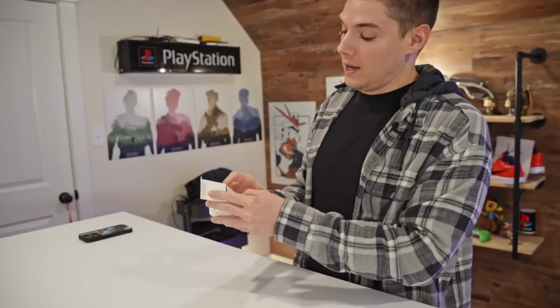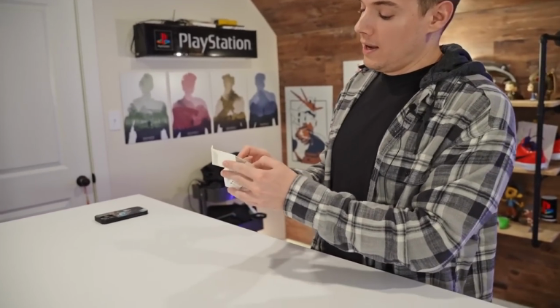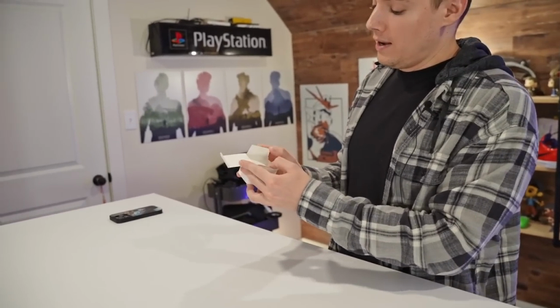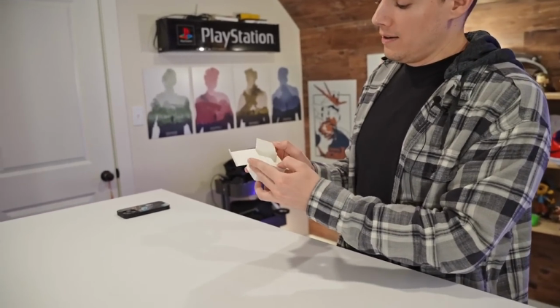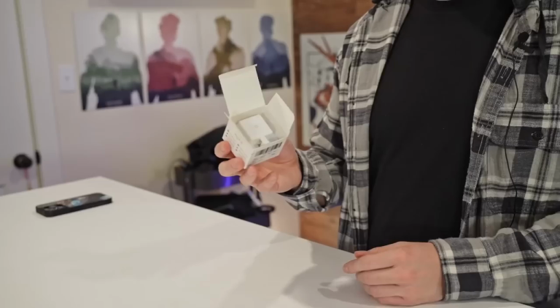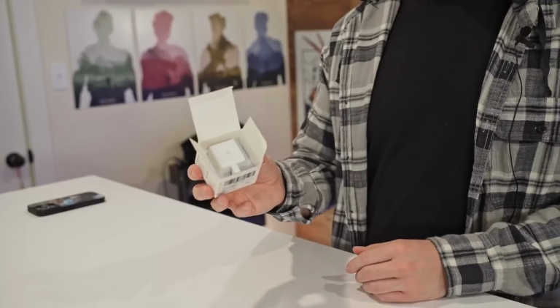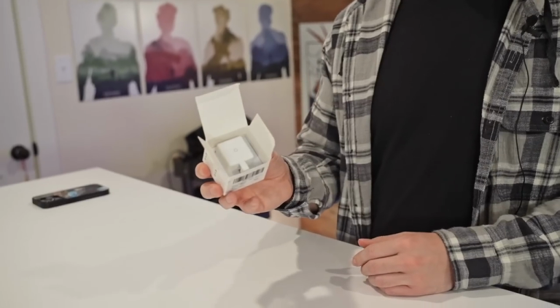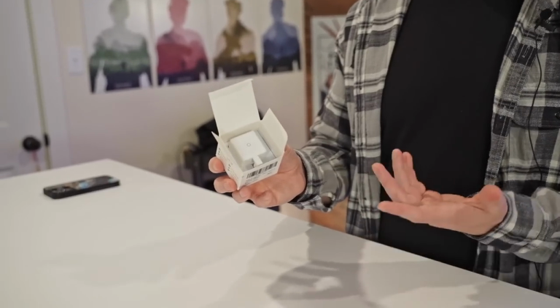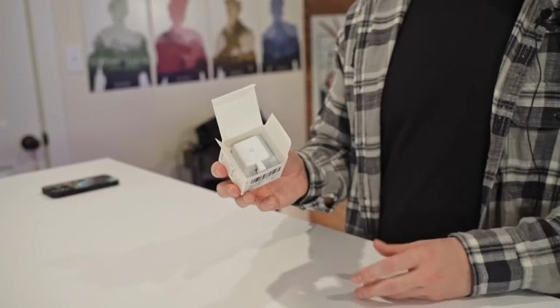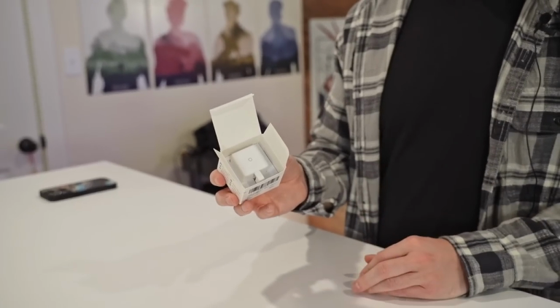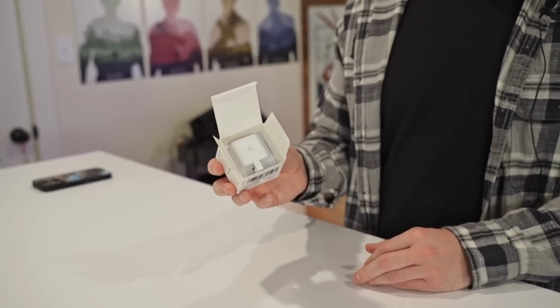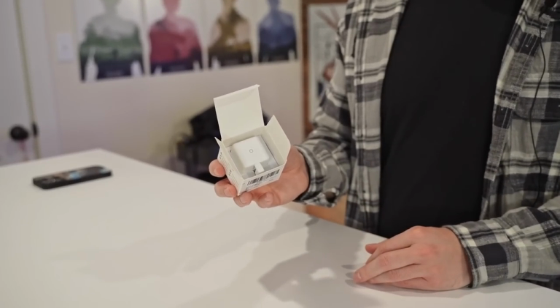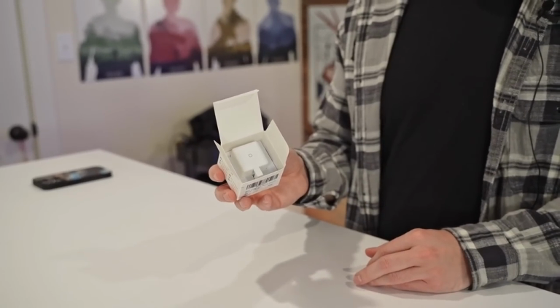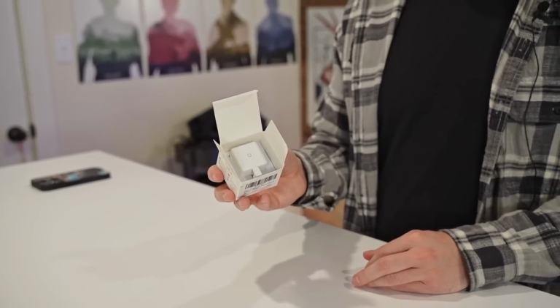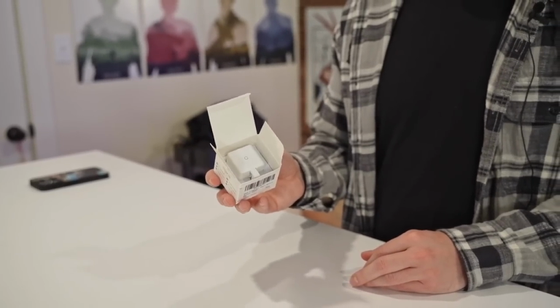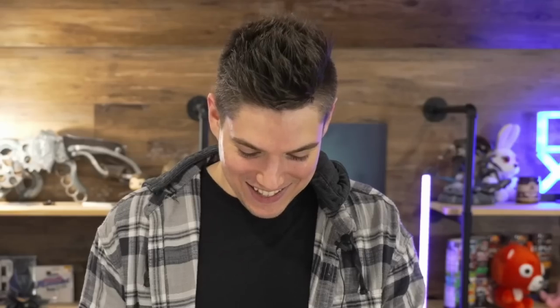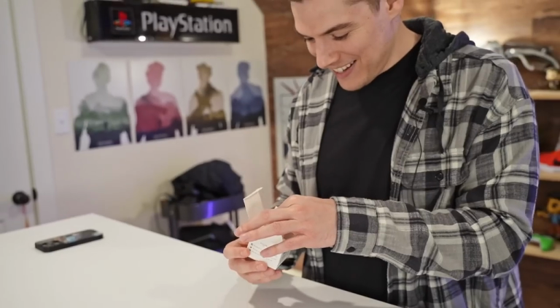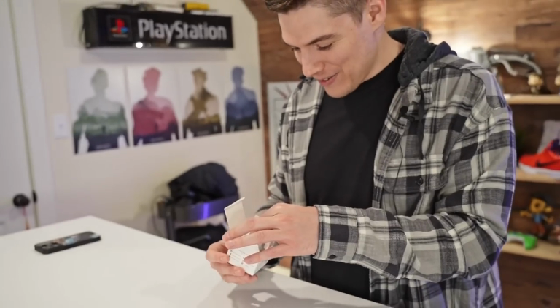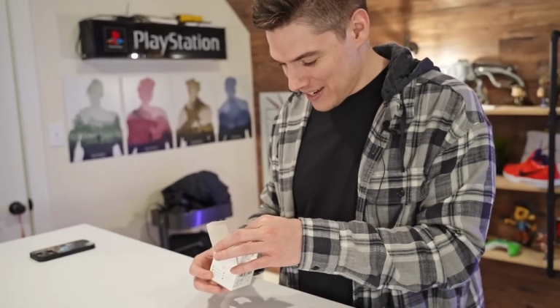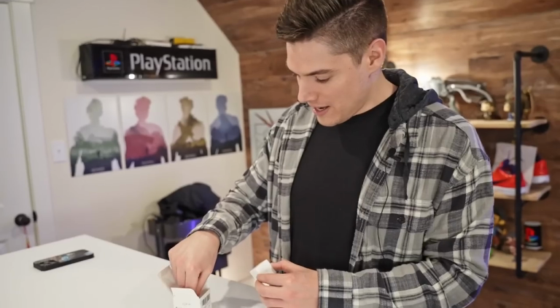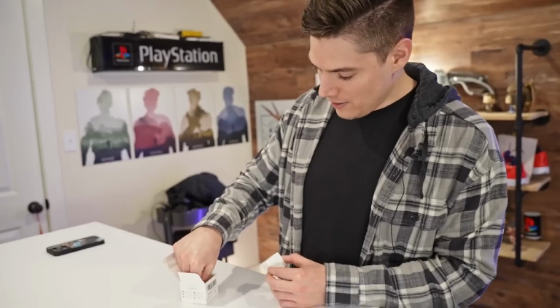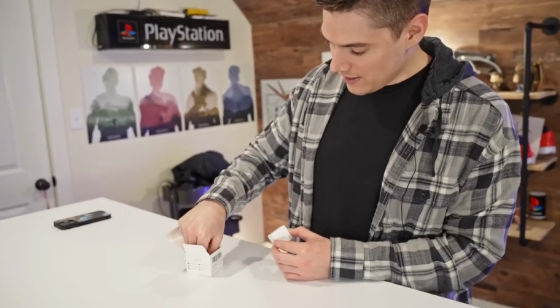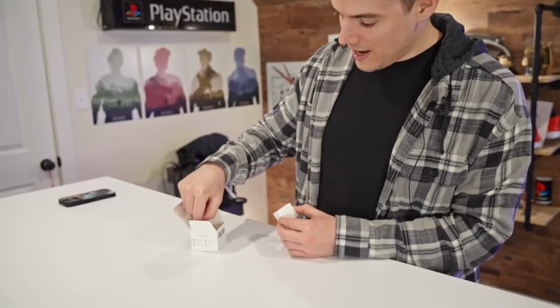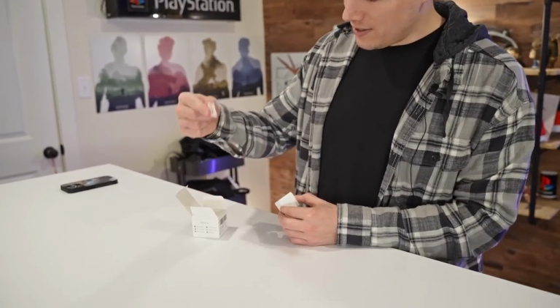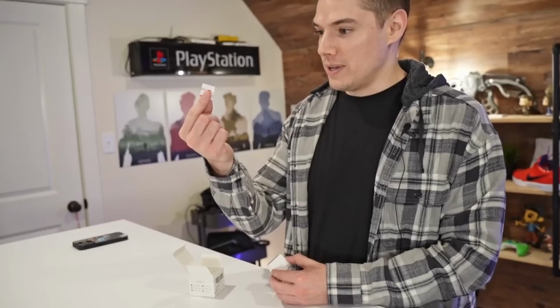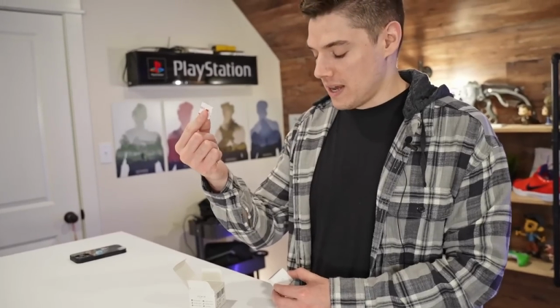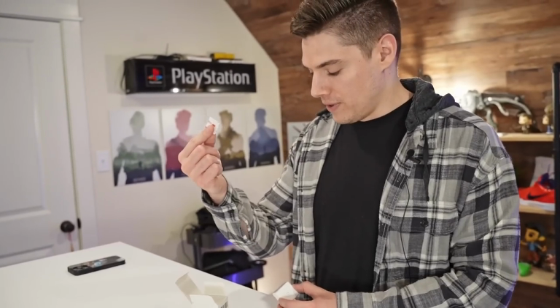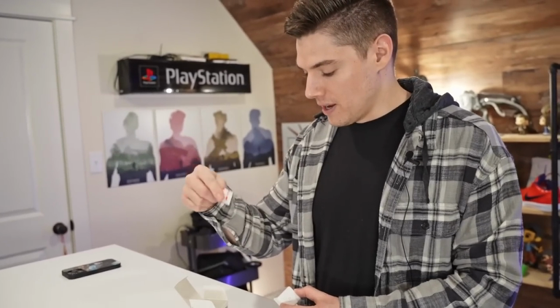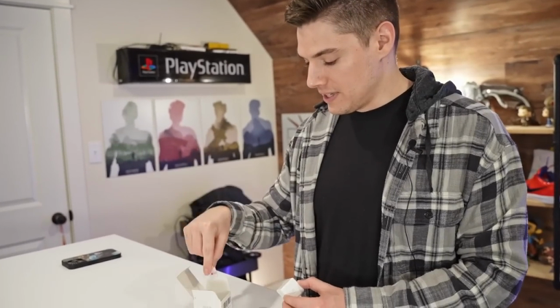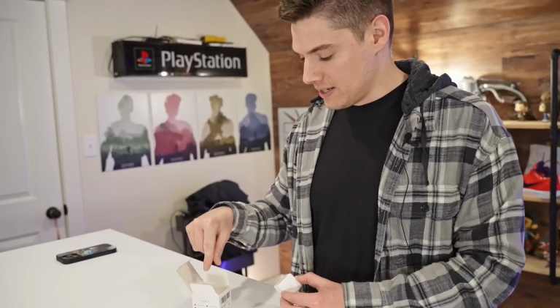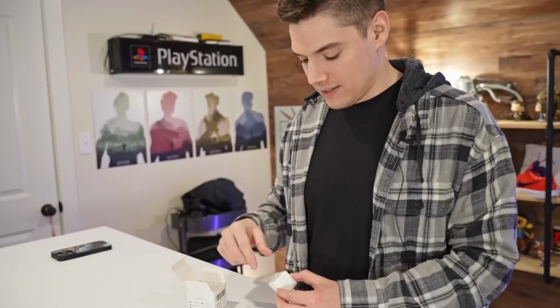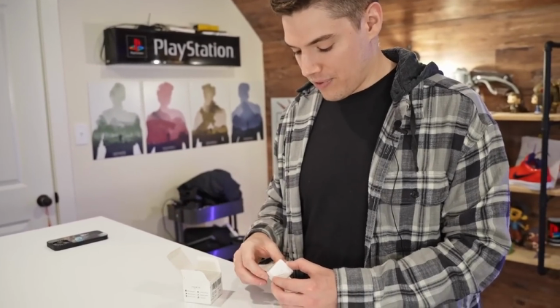And that's the unboxing experience. There it is. It's a tiny little thing, and it has 3M tape so you can double-attach it to something.